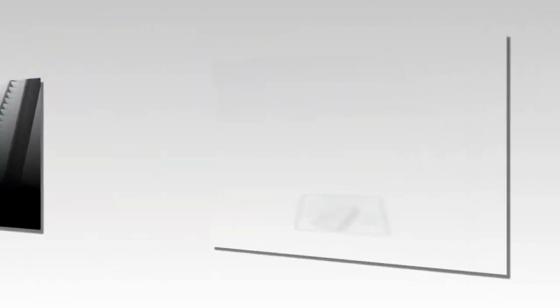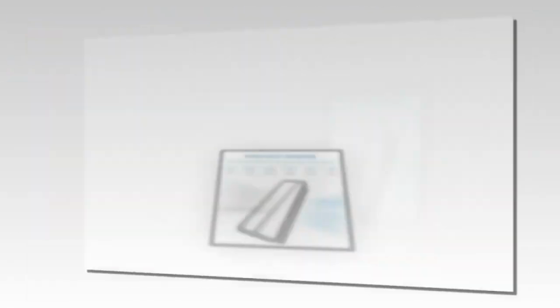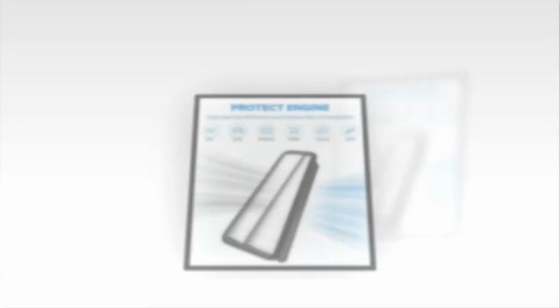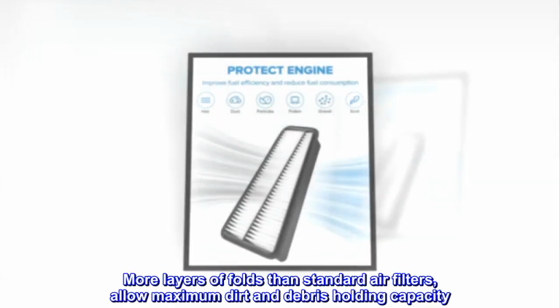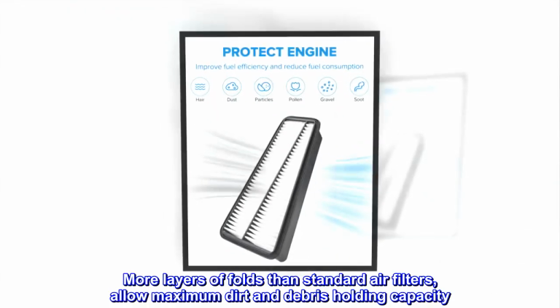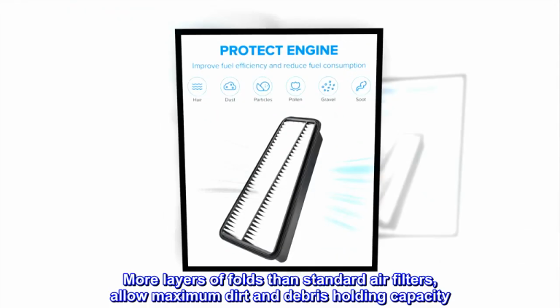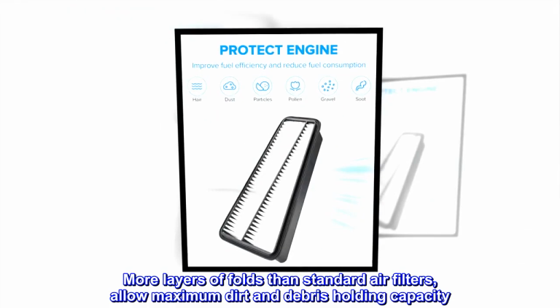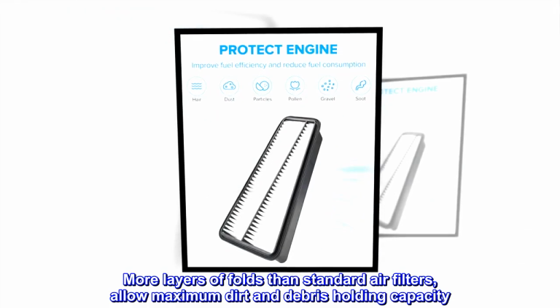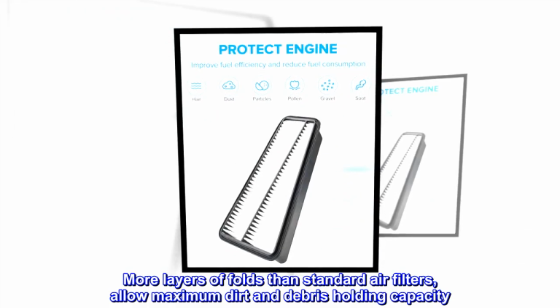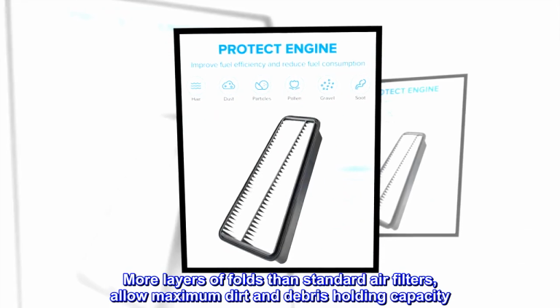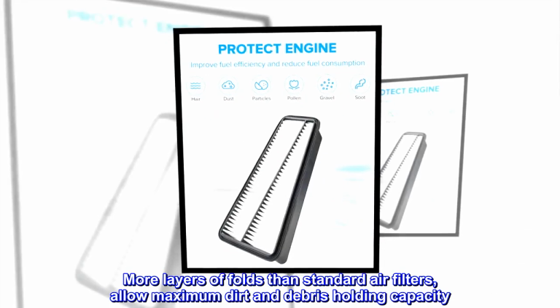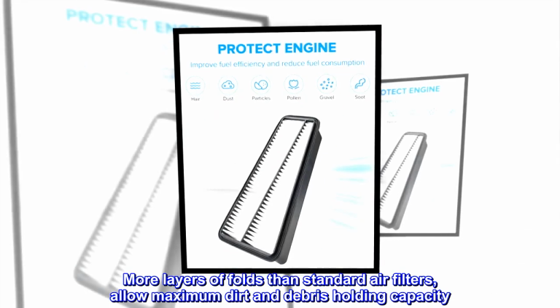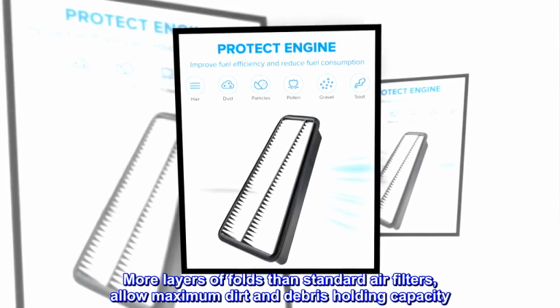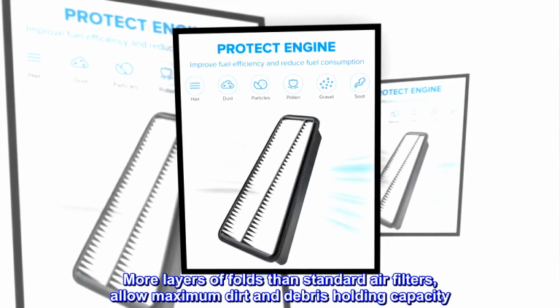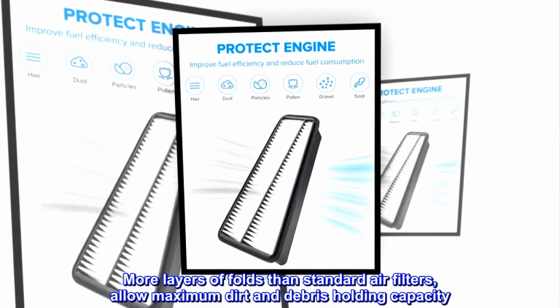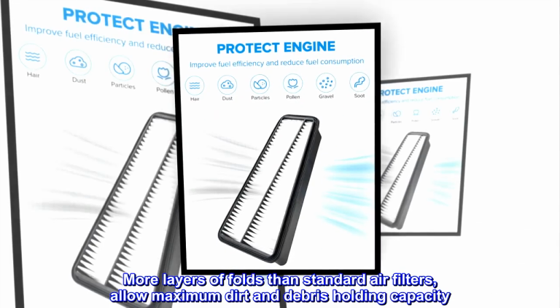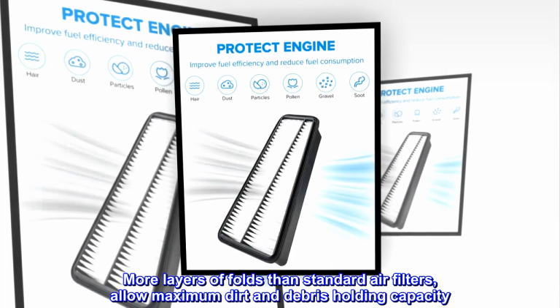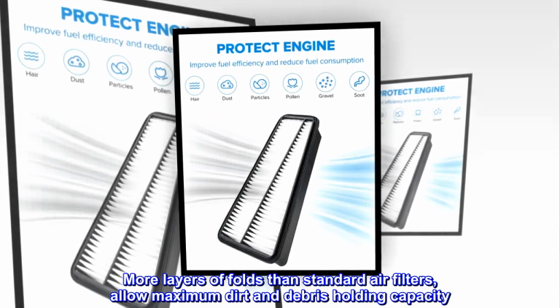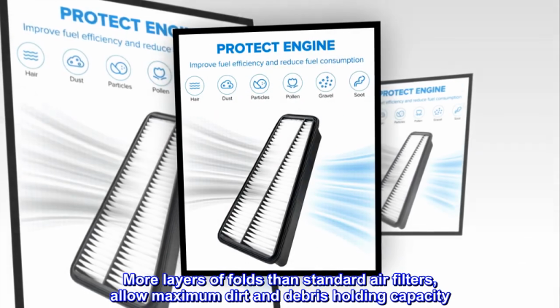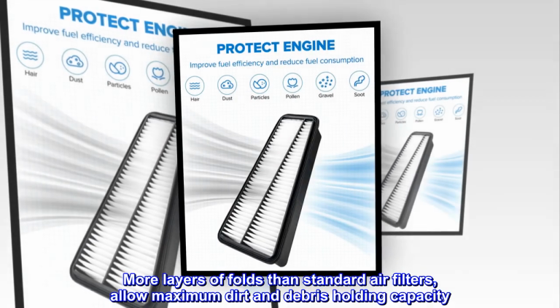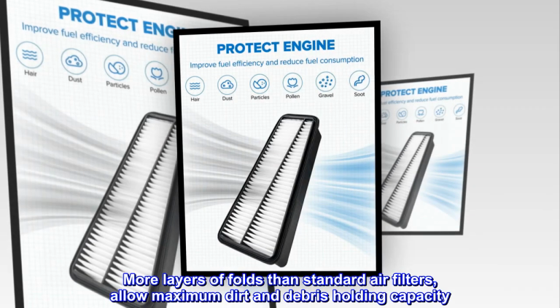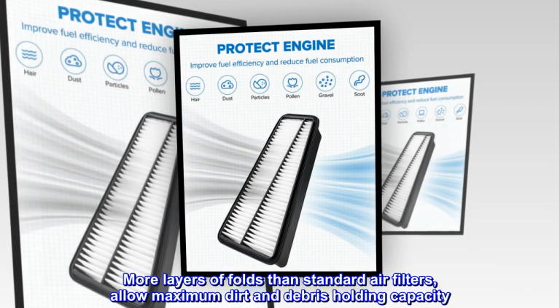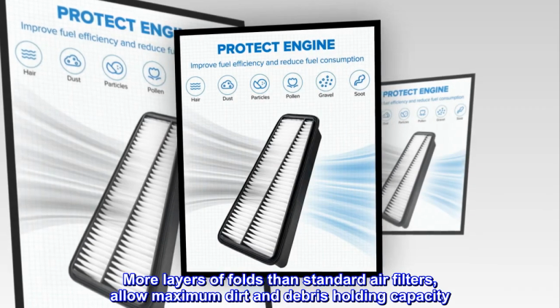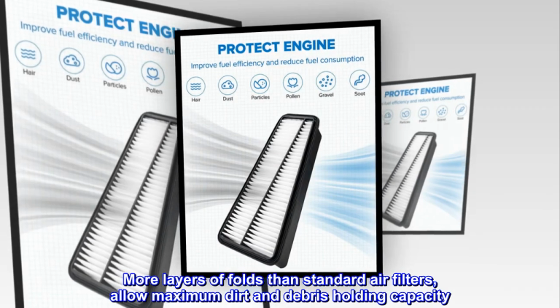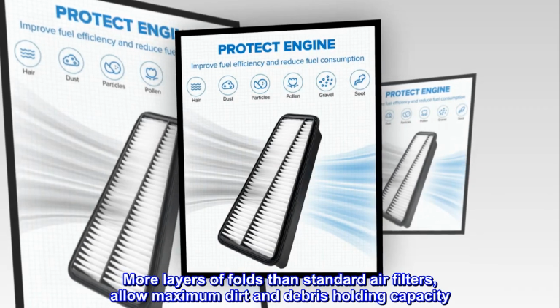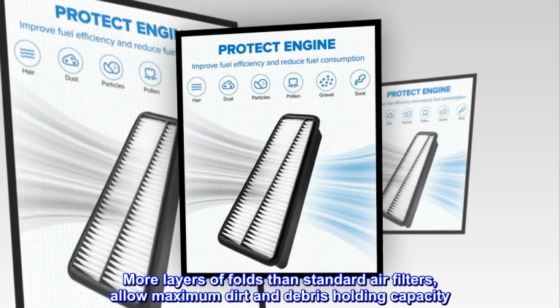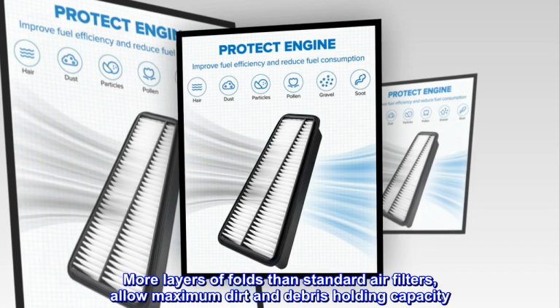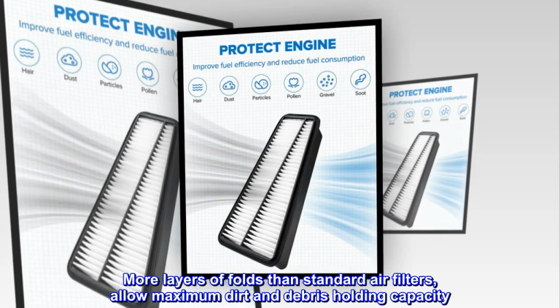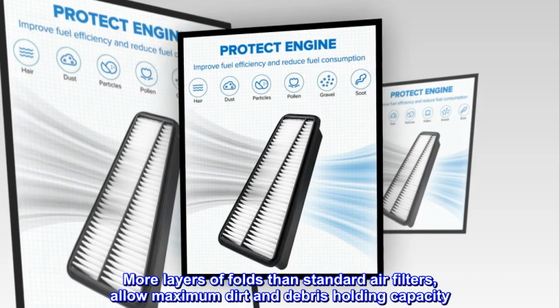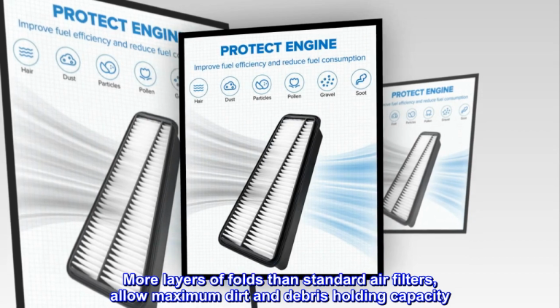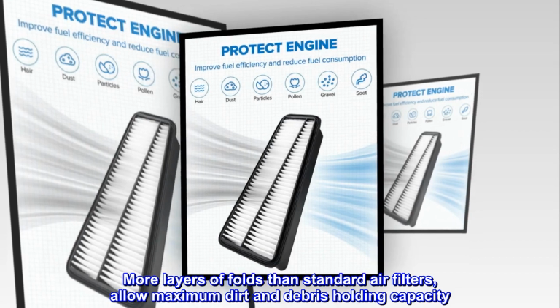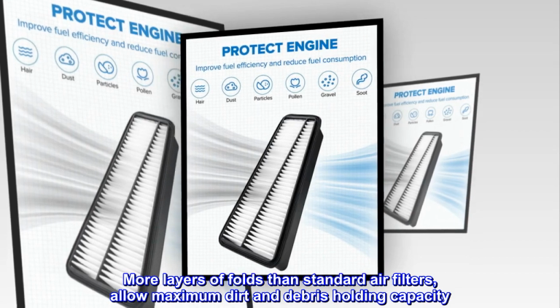More layers of folds than standard air filters allow maximum dirt and debris holding capacity.